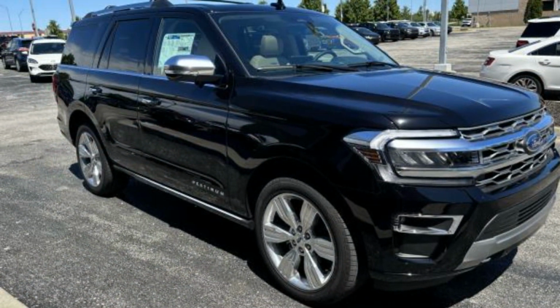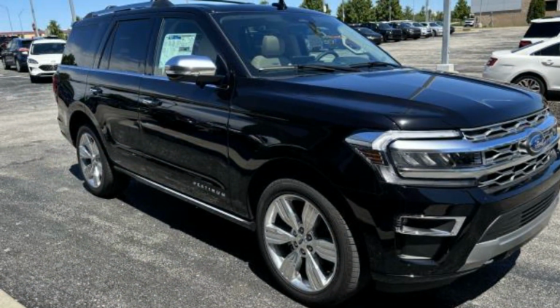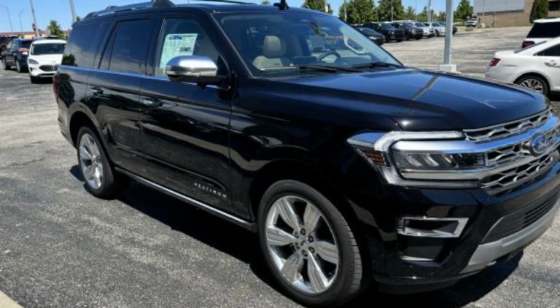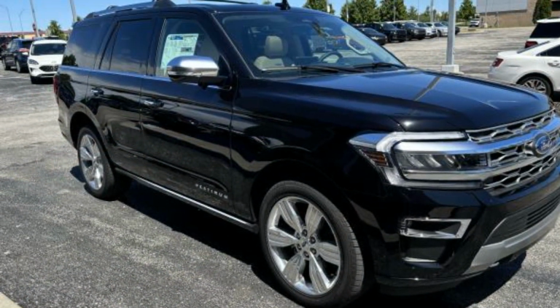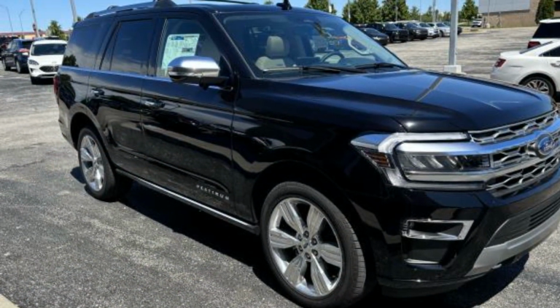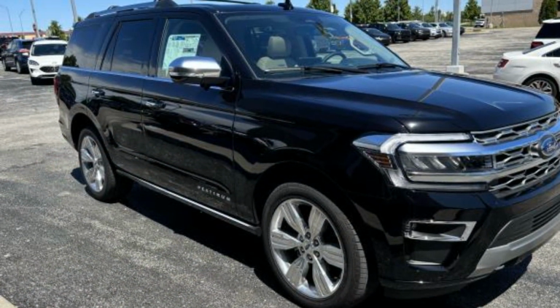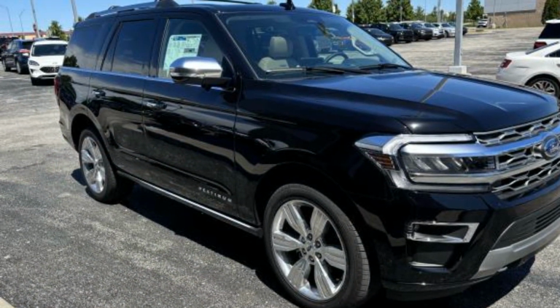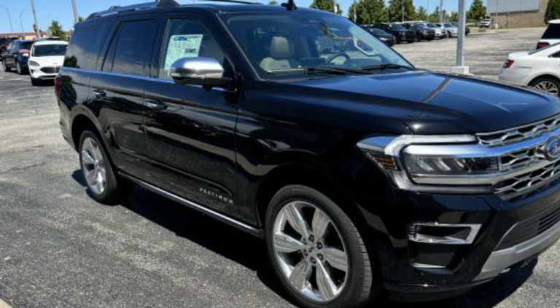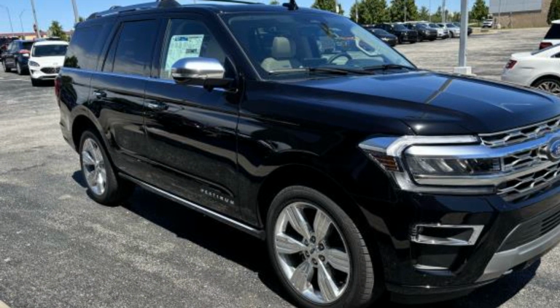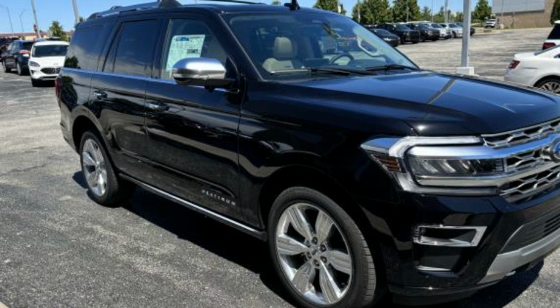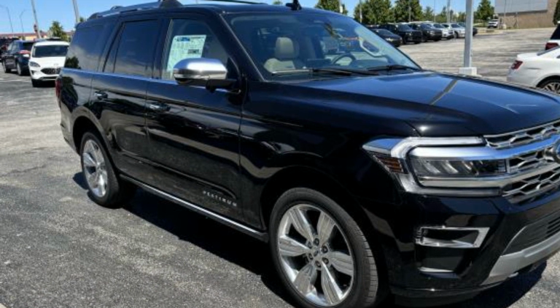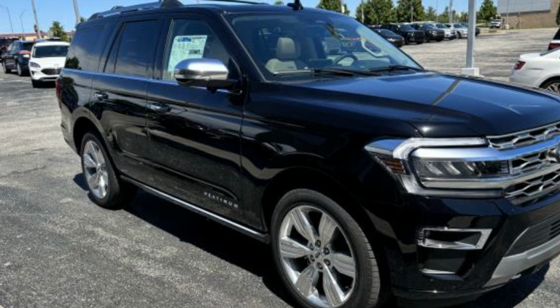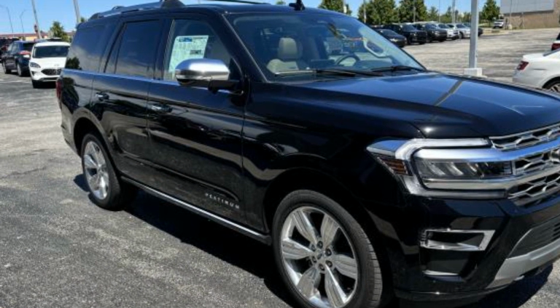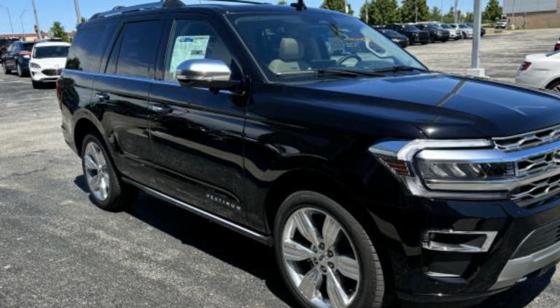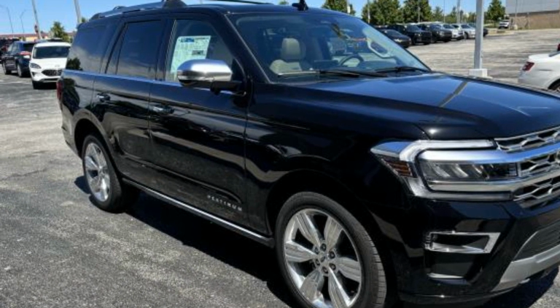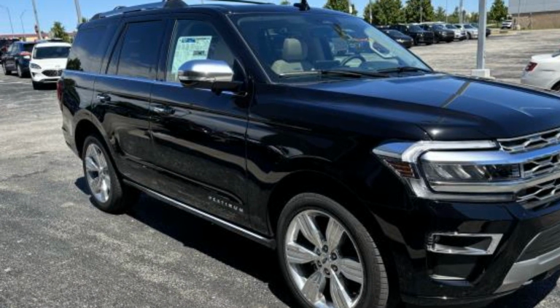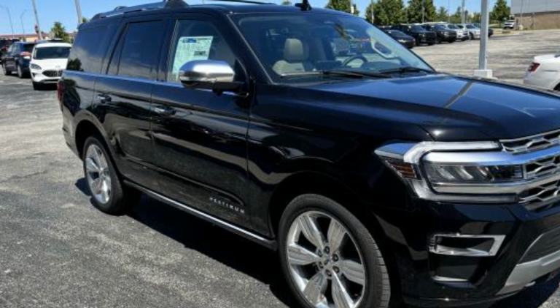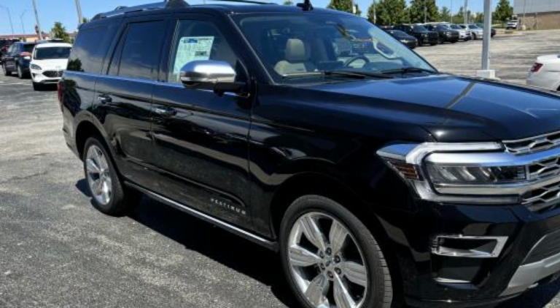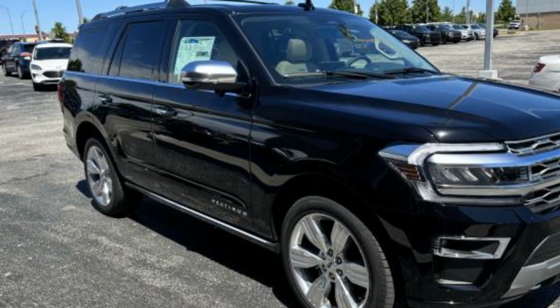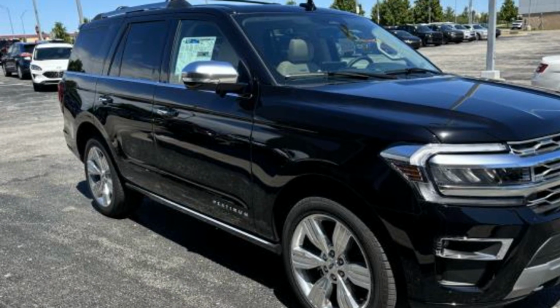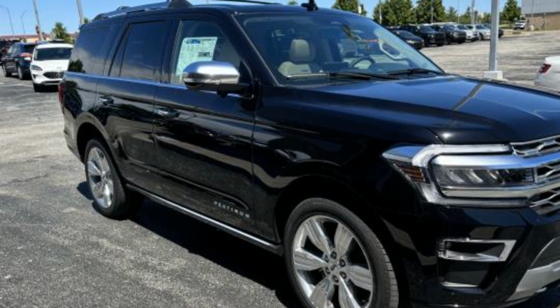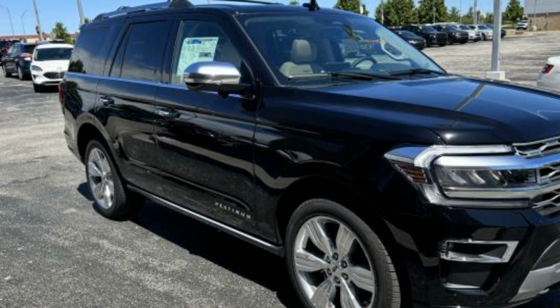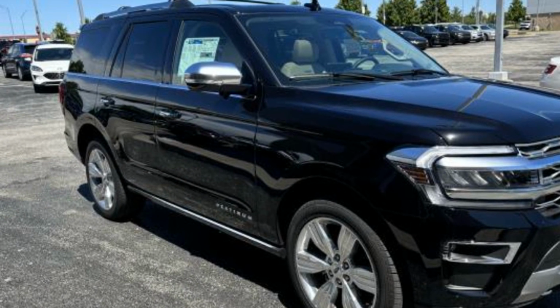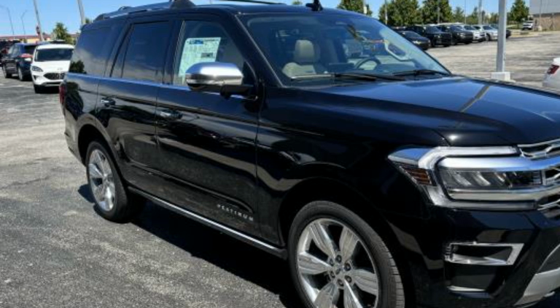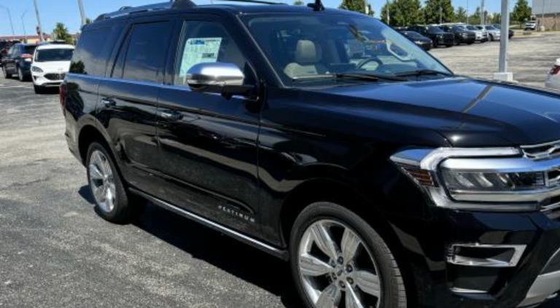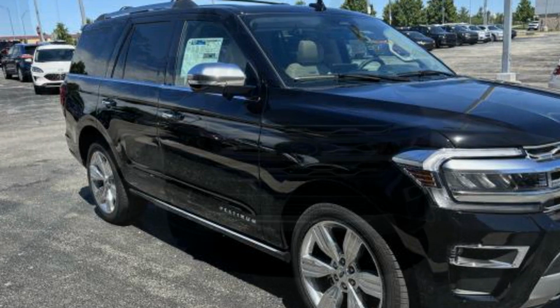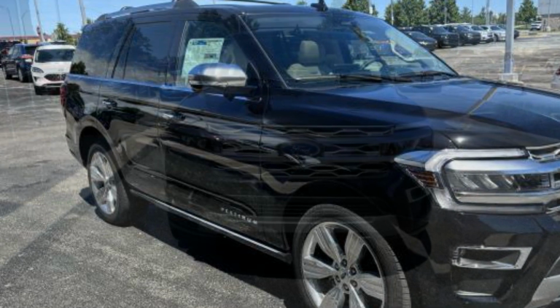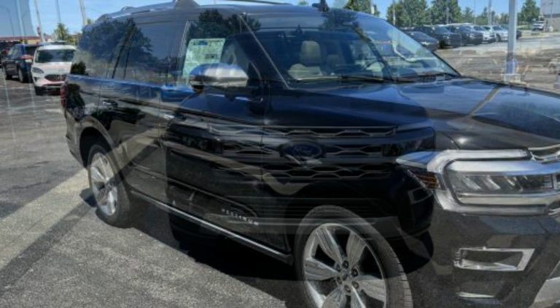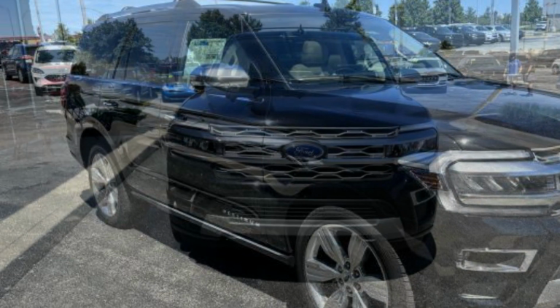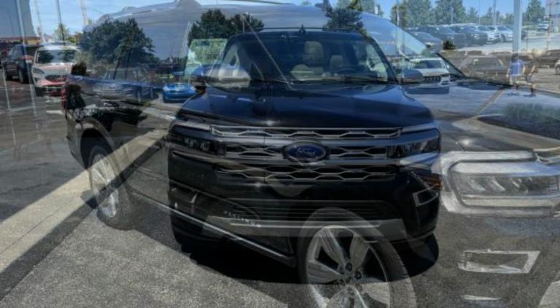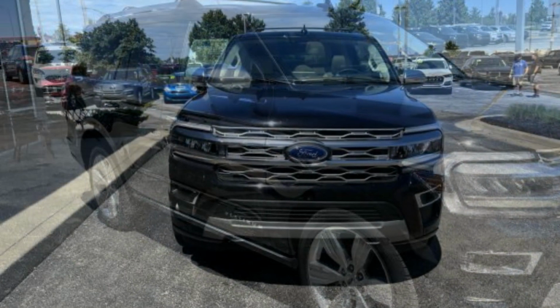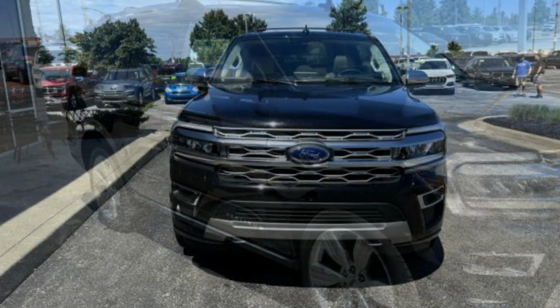Heated Side View Mirrors, Leather Seats, Panoramic Roof, Moon Roof, and Wood Grain Trim.